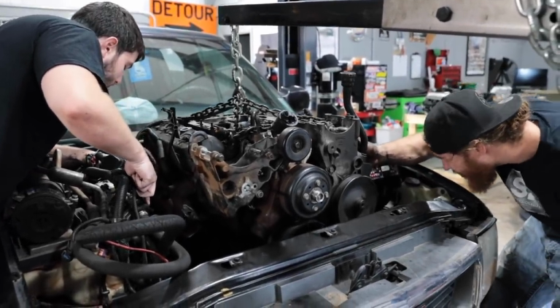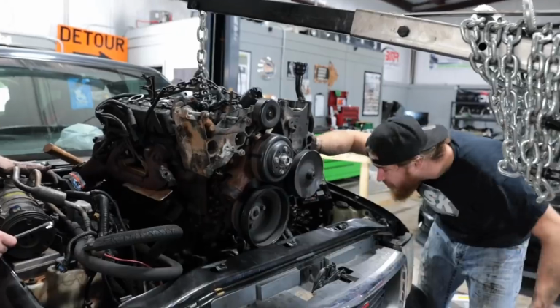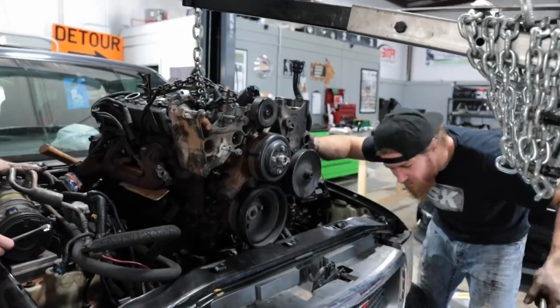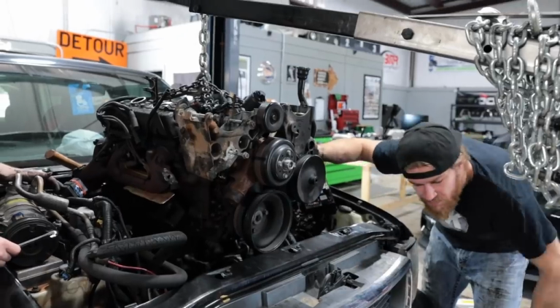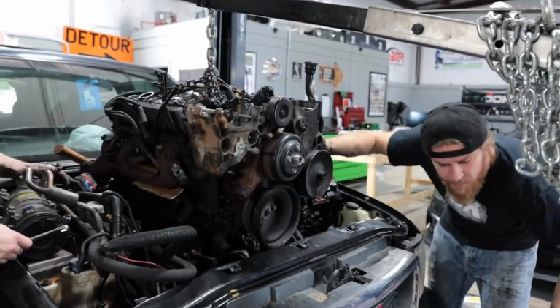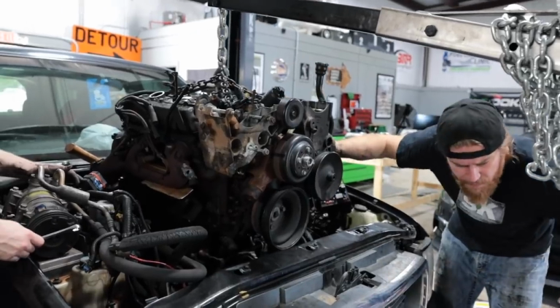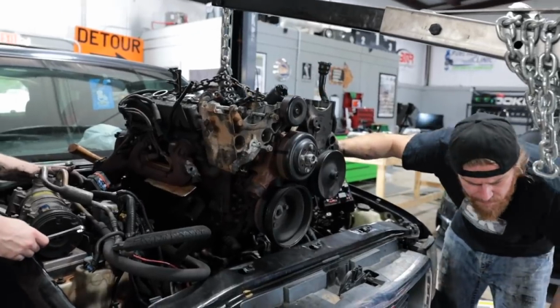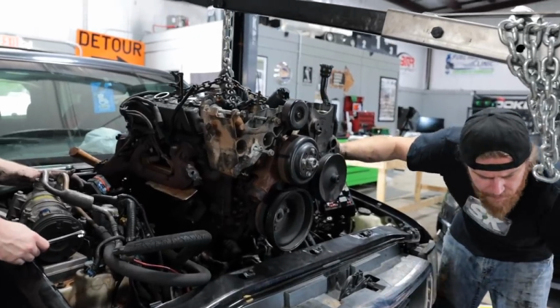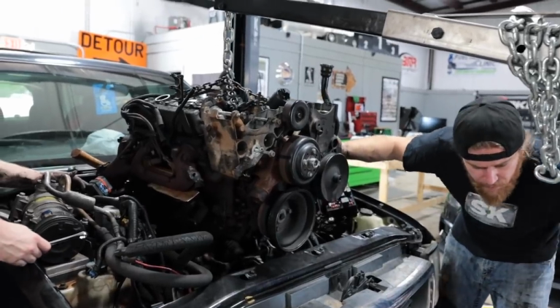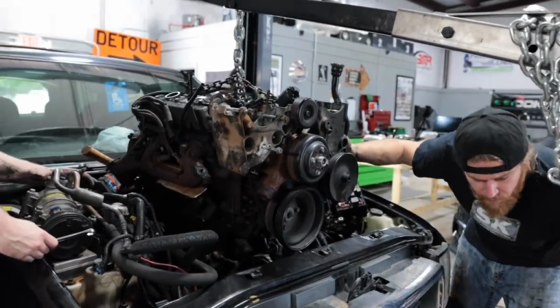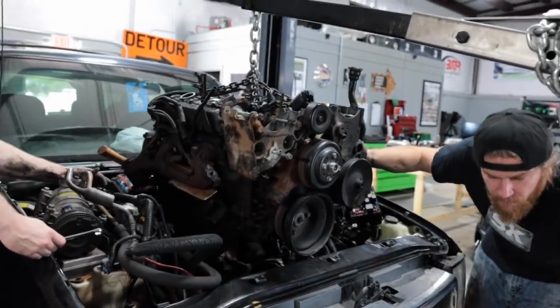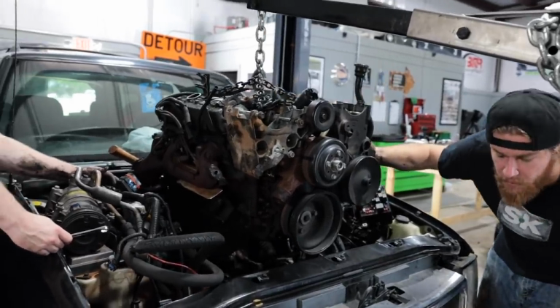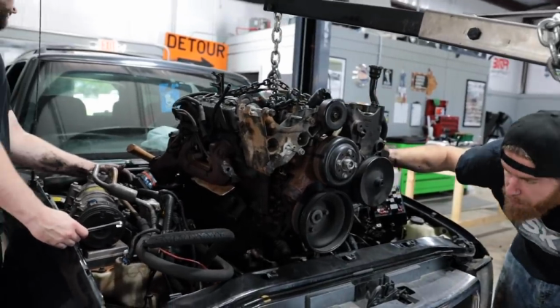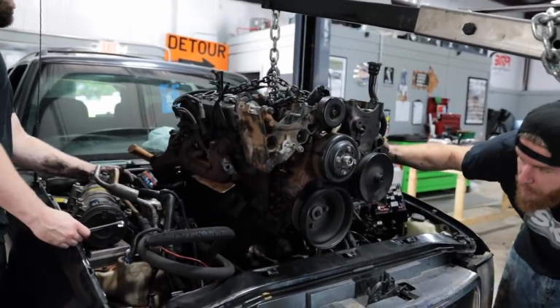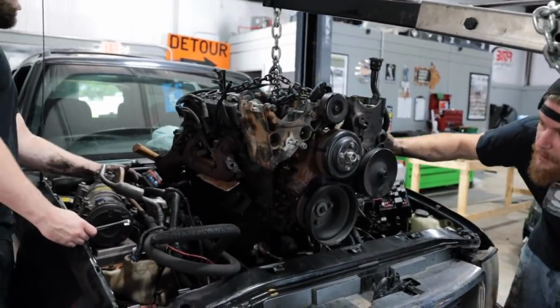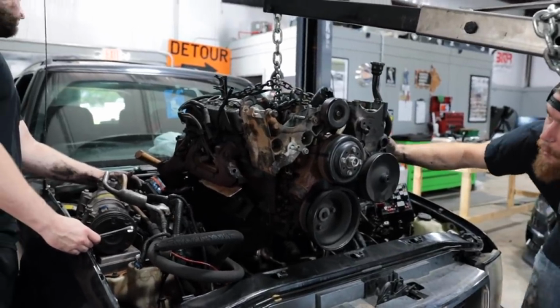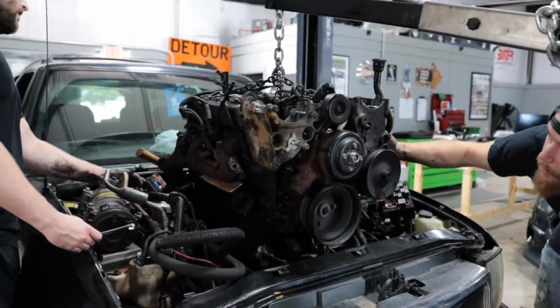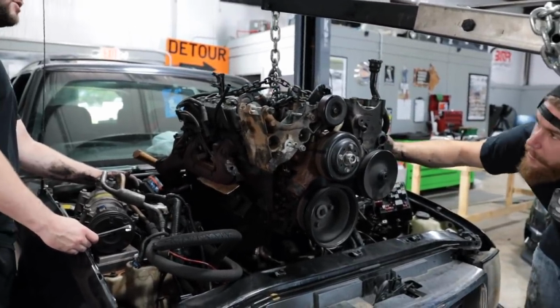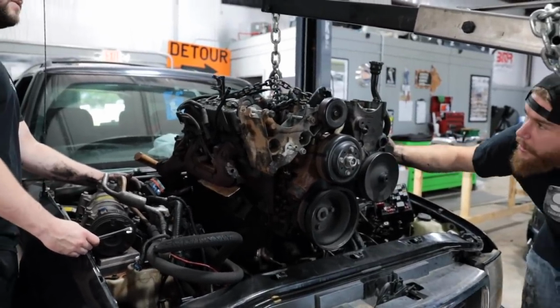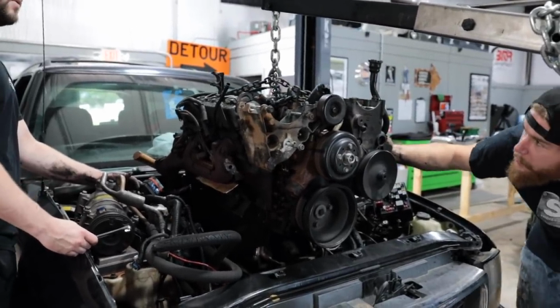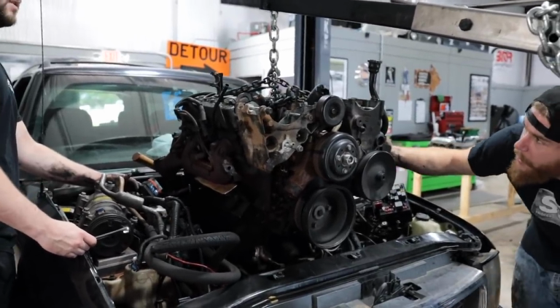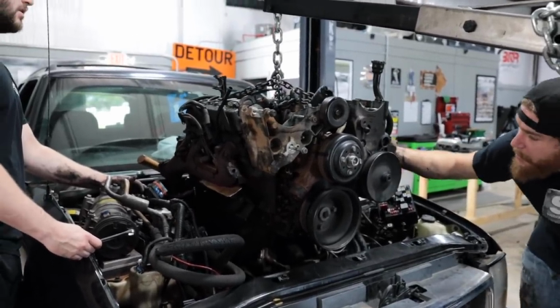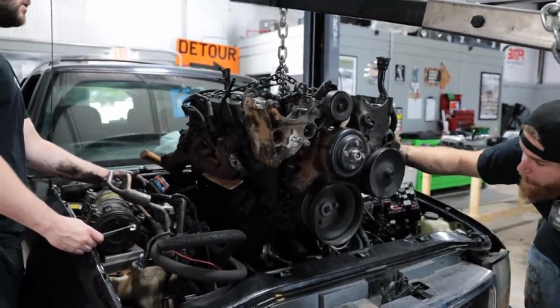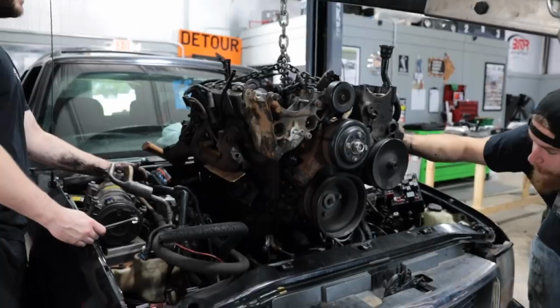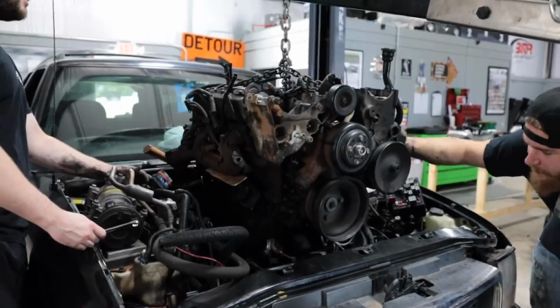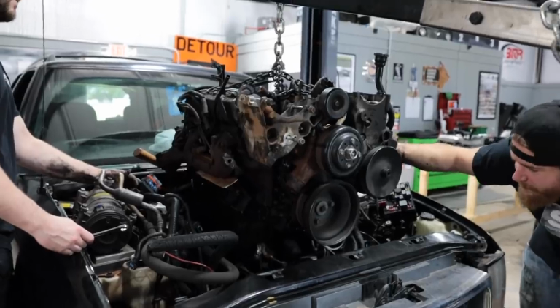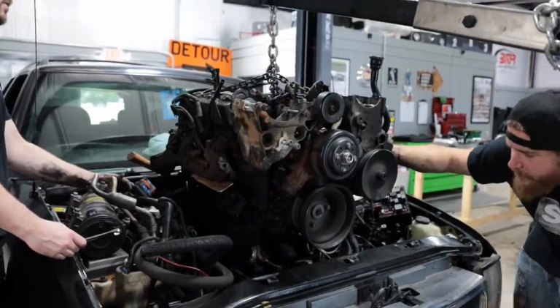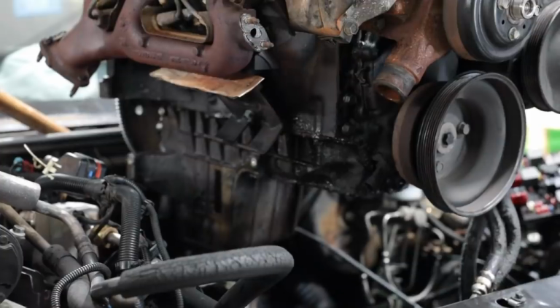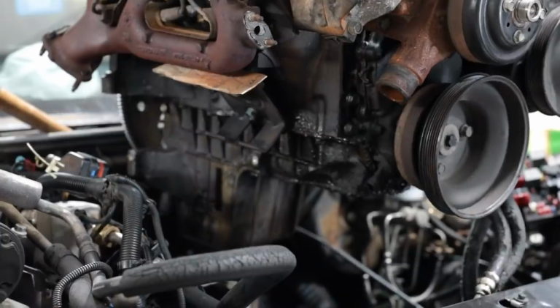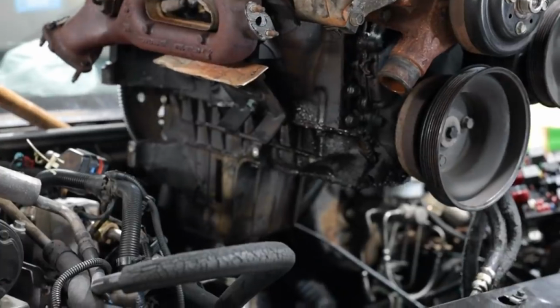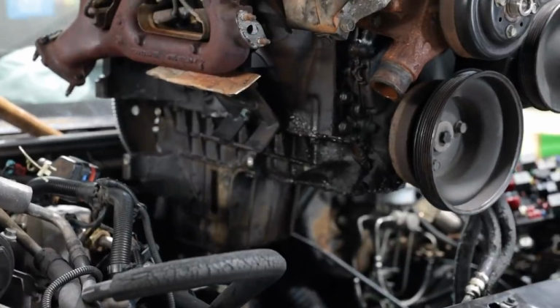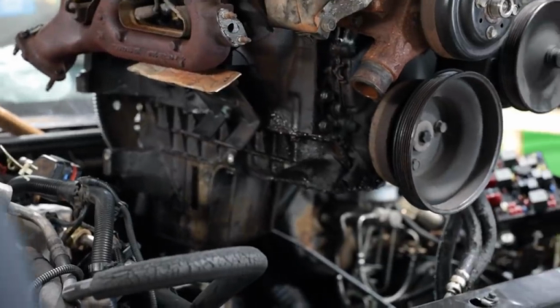You could have done two coyote swaps in the time it took you to do this. Probably four, actually four. That's actually cancer.